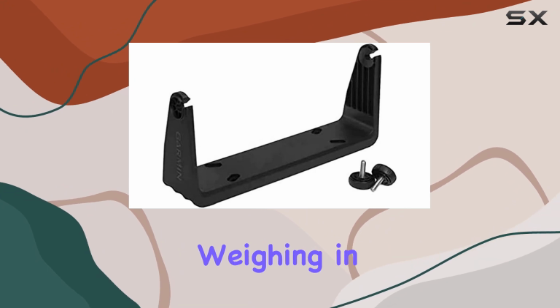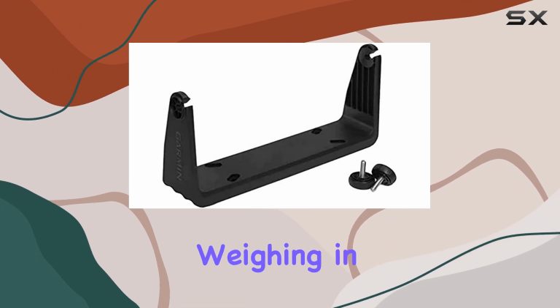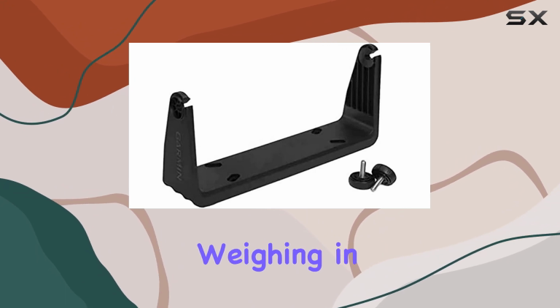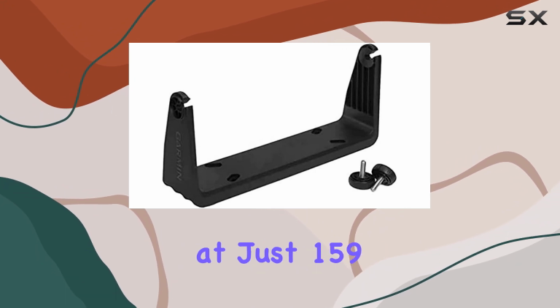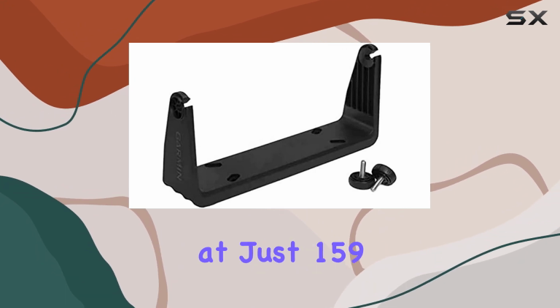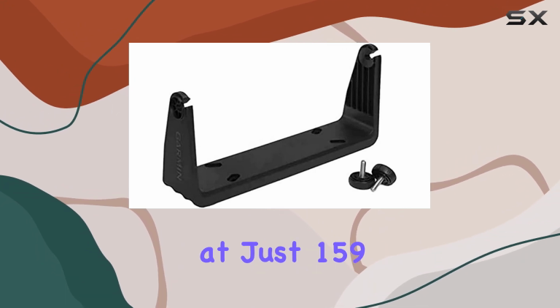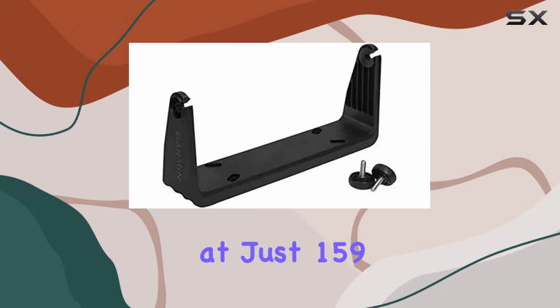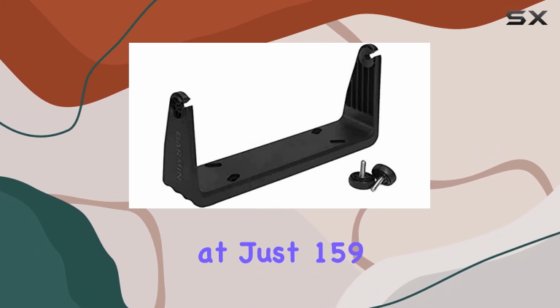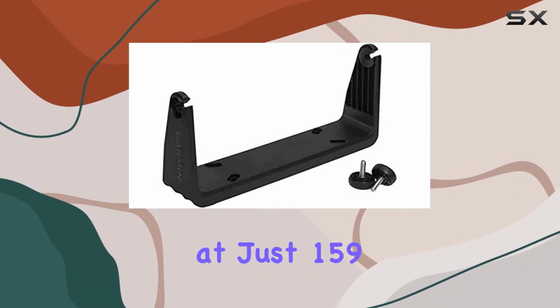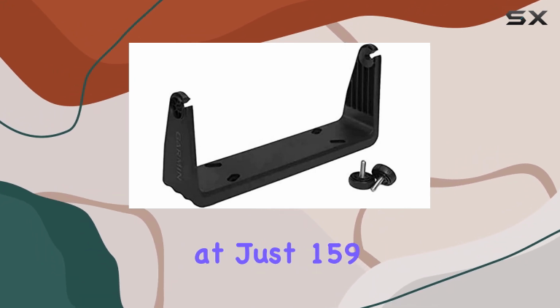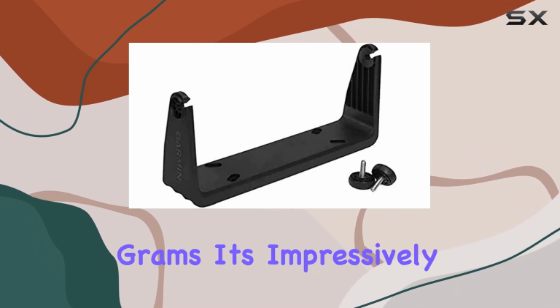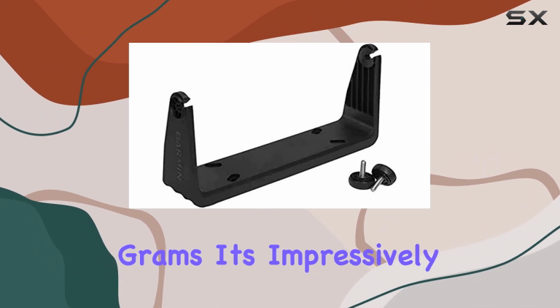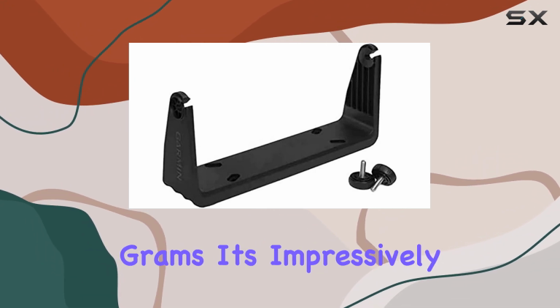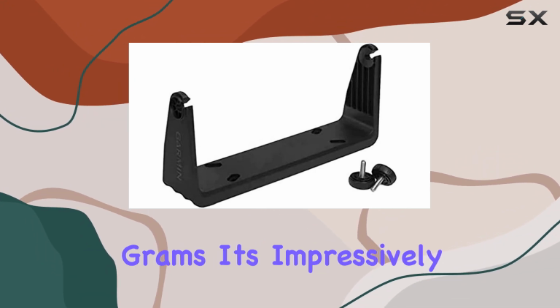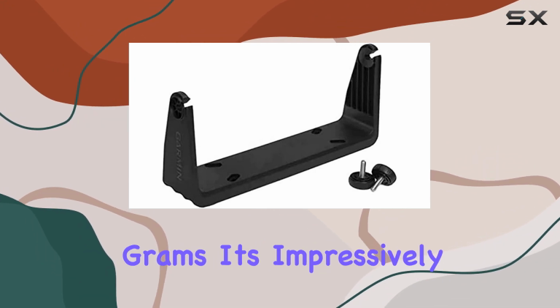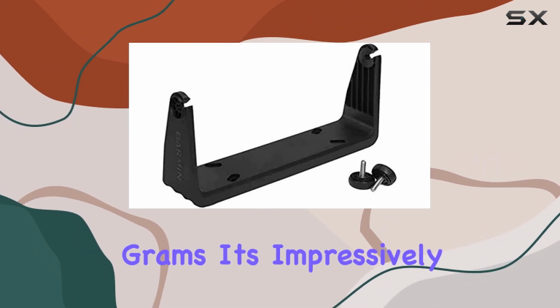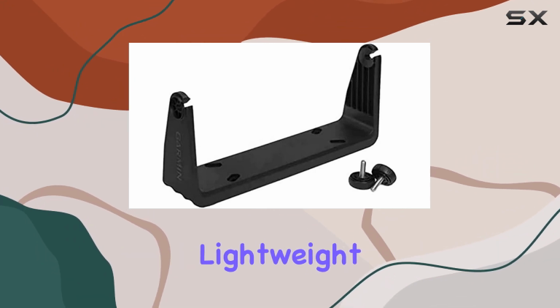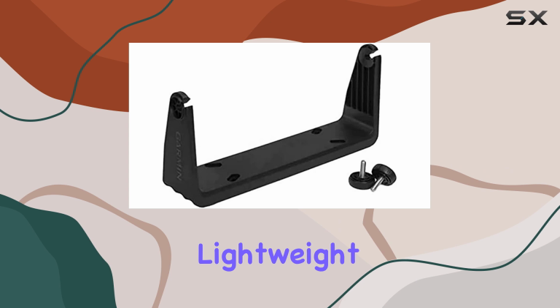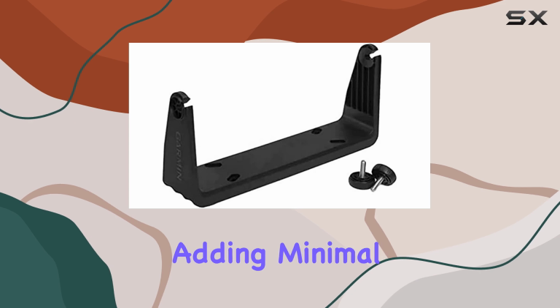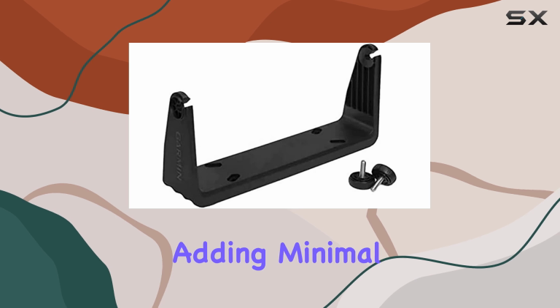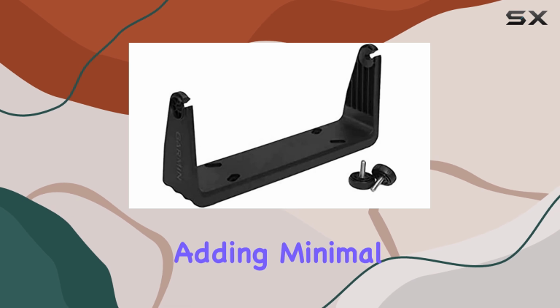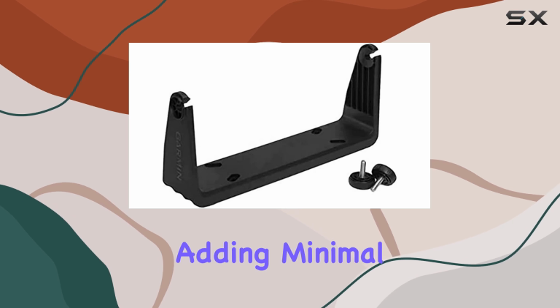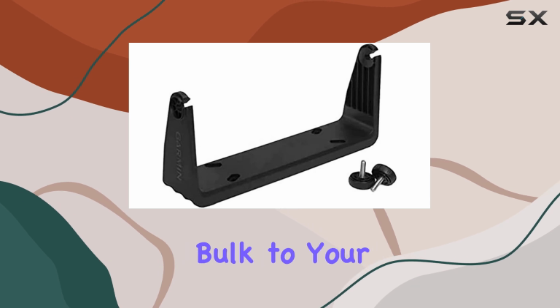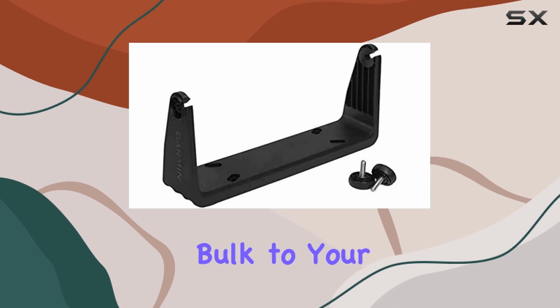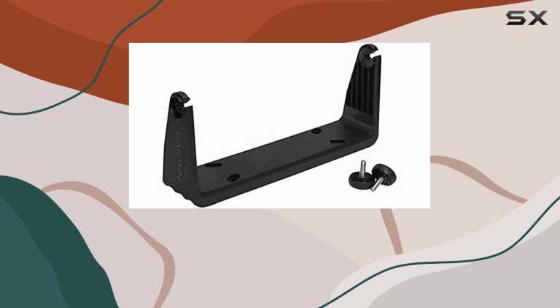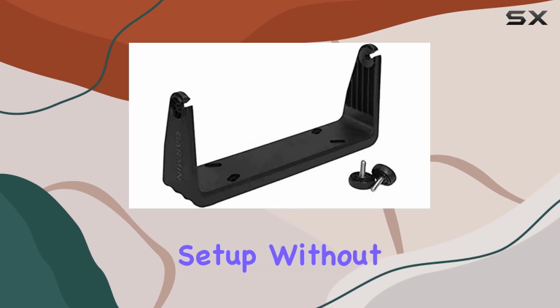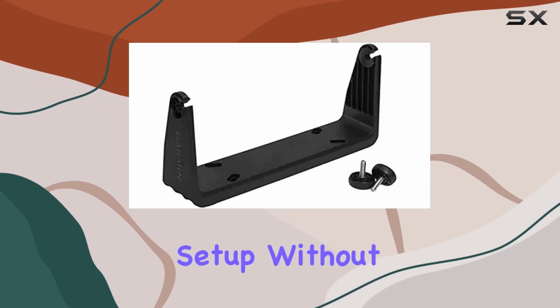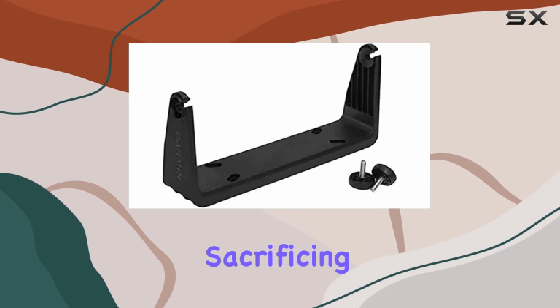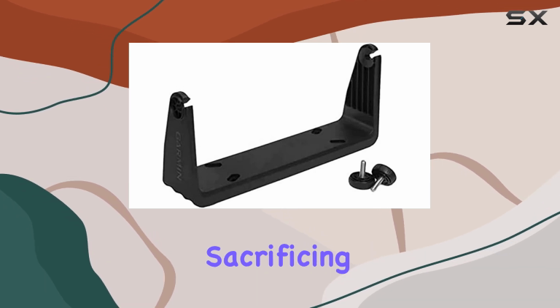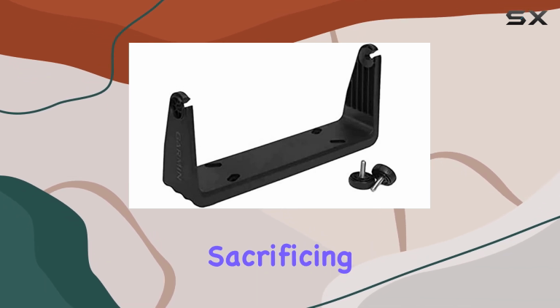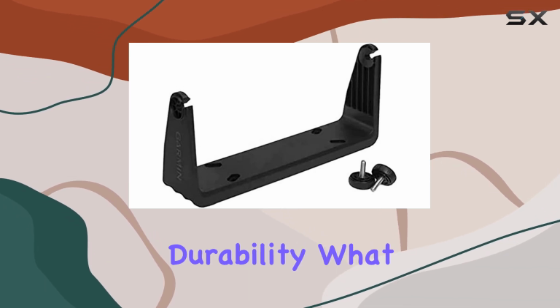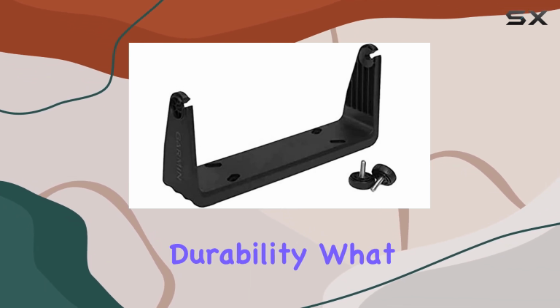Weighing in at just 159 grams, it's impressively lightweight, adding minimal bulk to your setup without sacrificing durability.